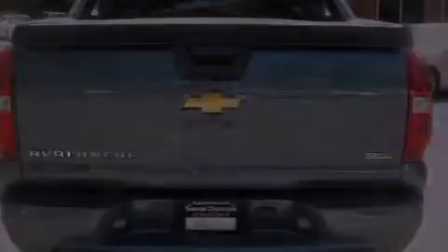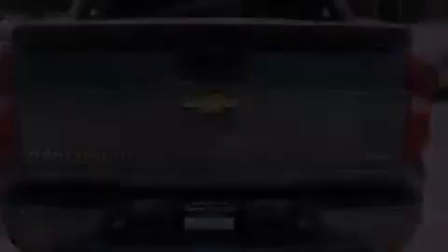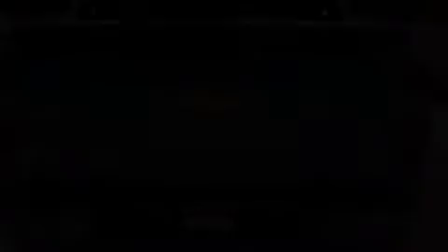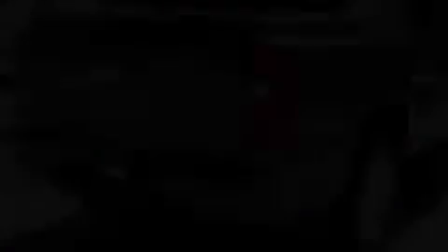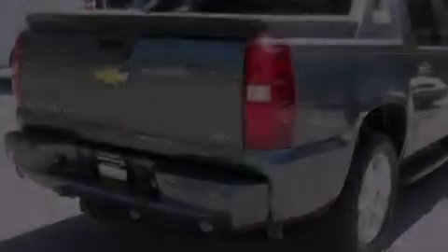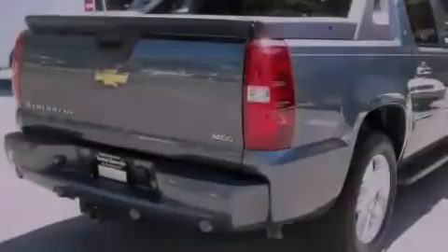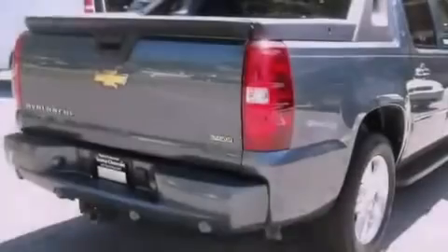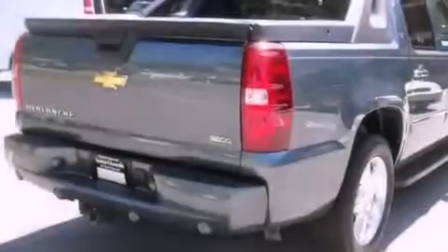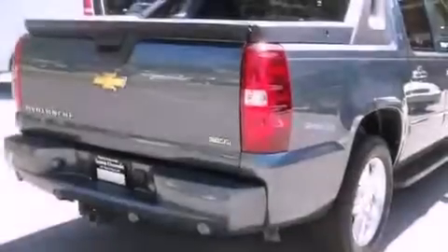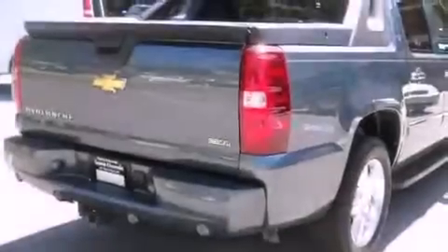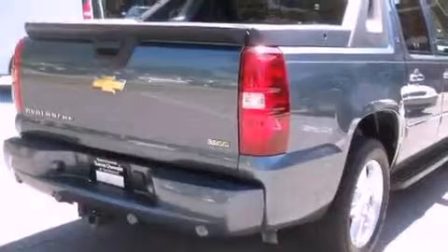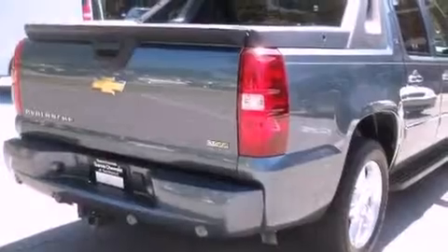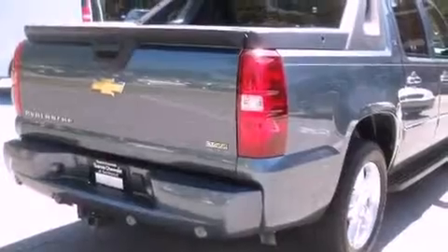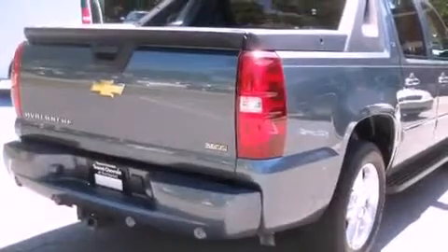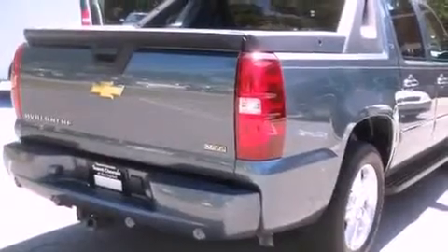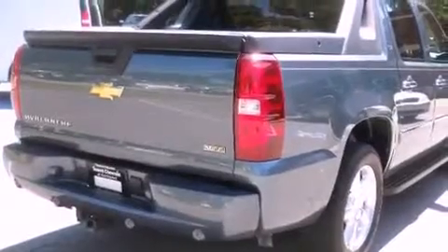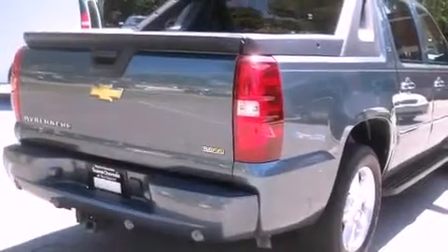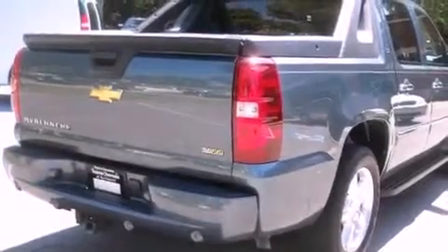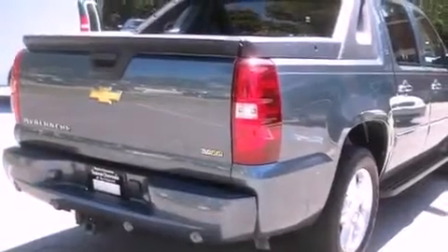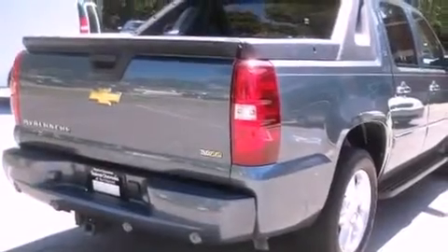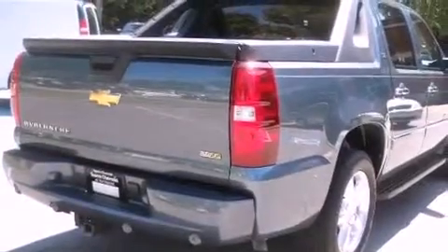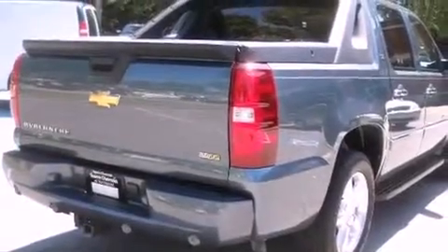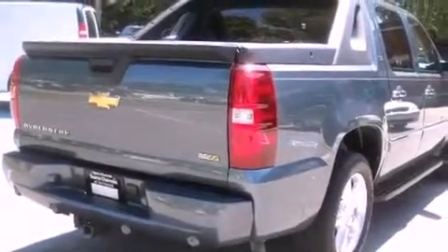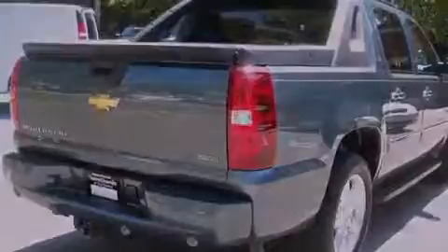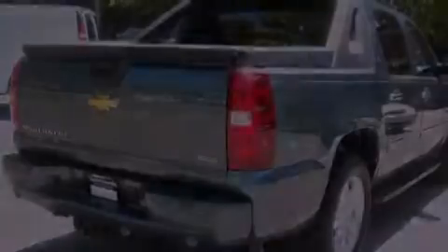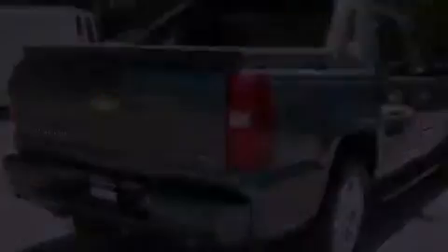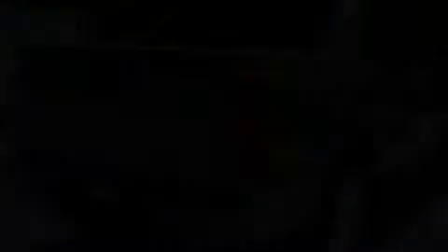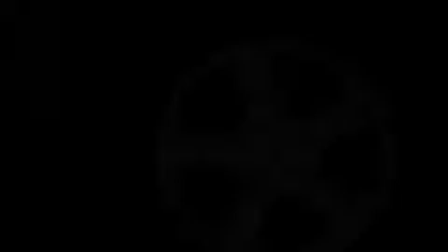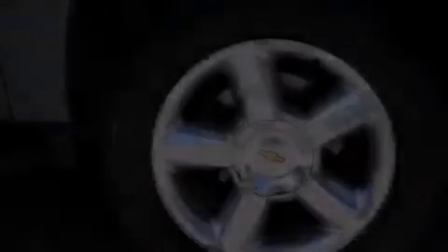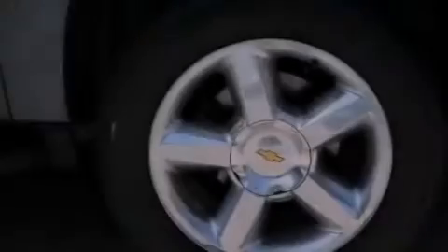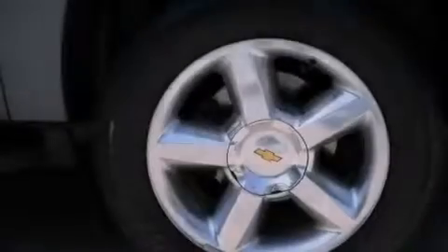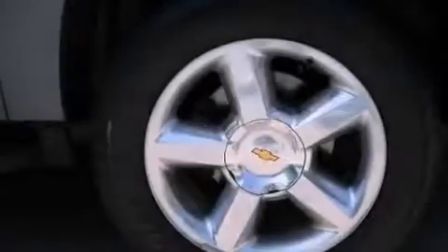It features a 5.3 liter, 8-cylinder engine, a 6-speed automatic transmission, and 4-wheel drive.